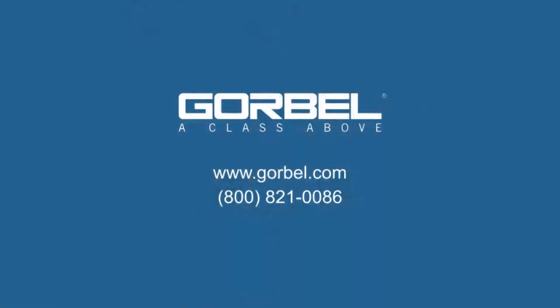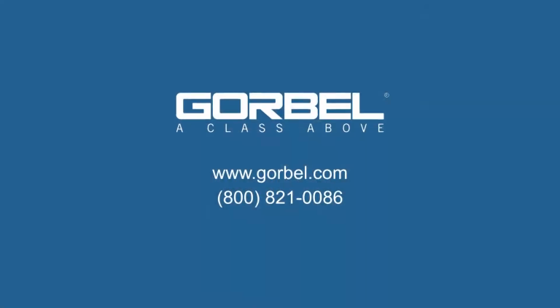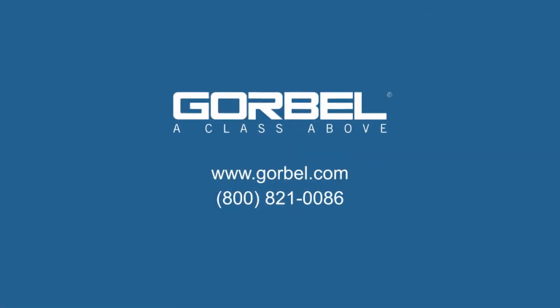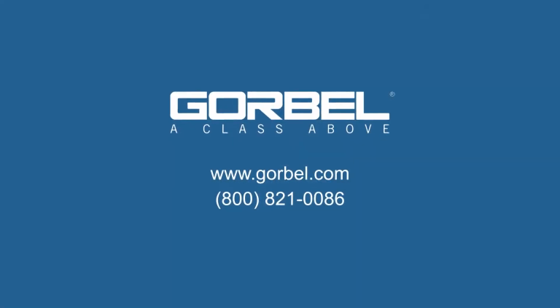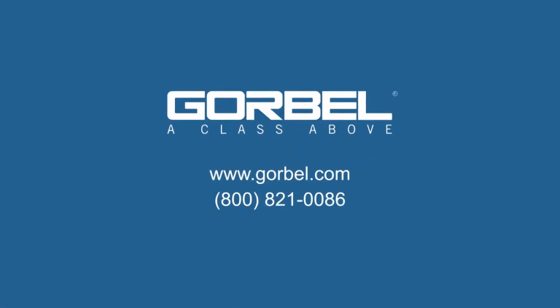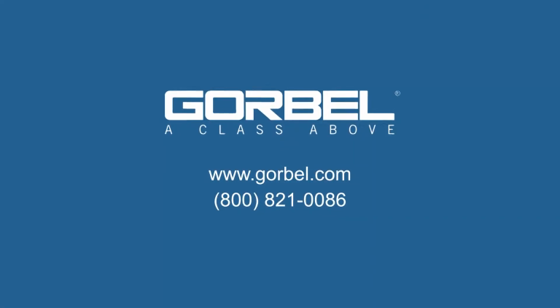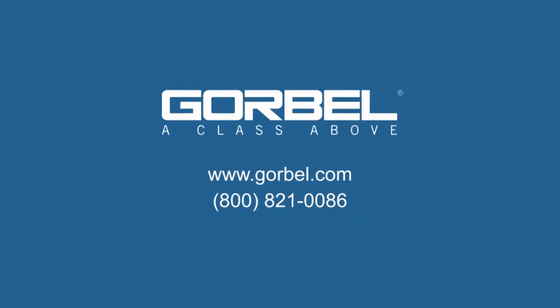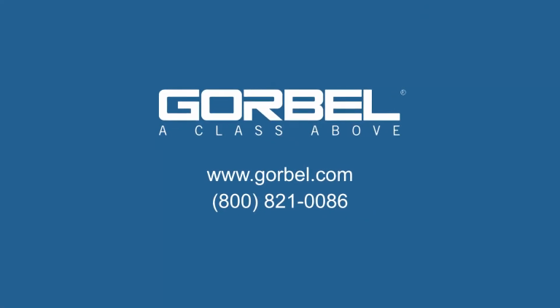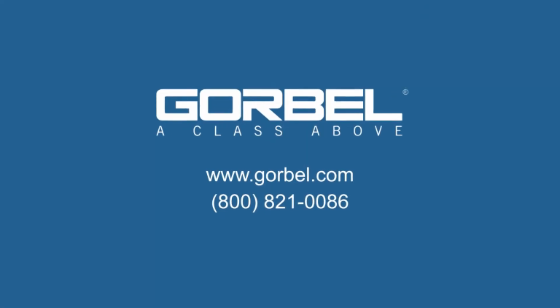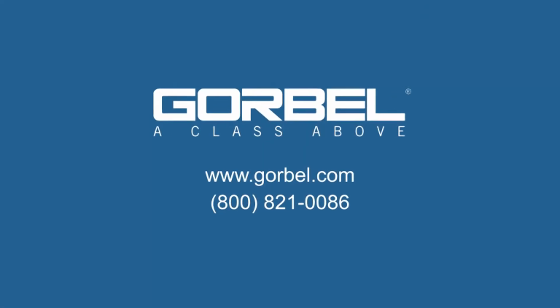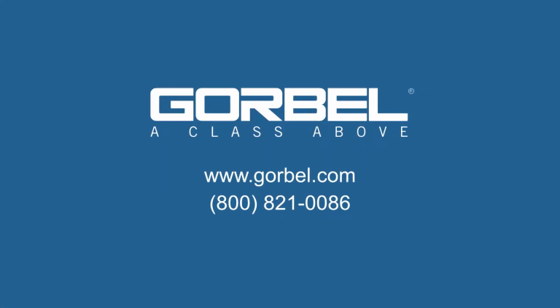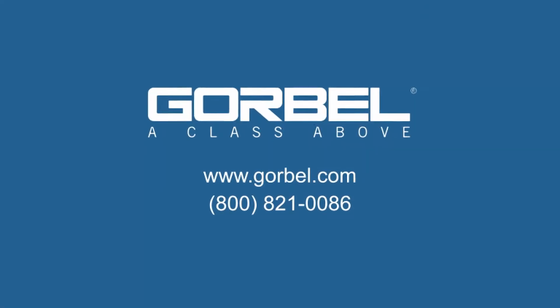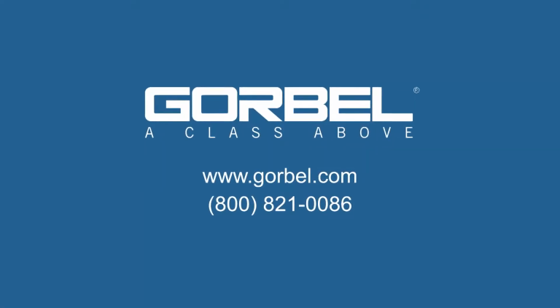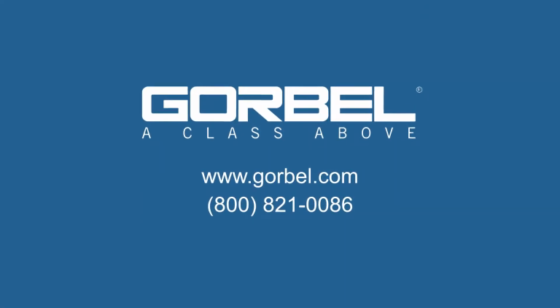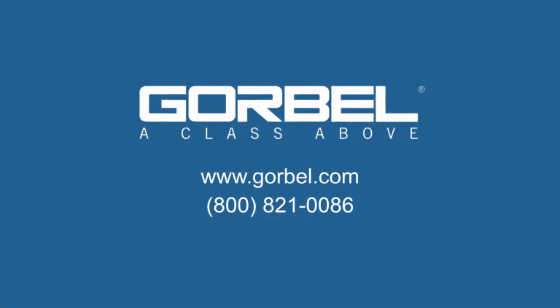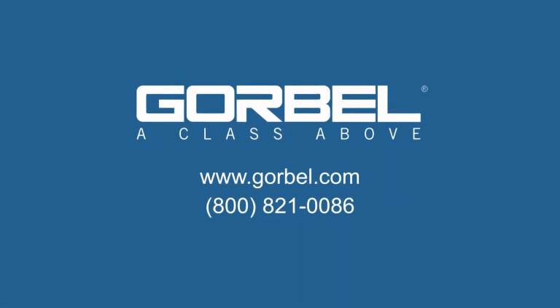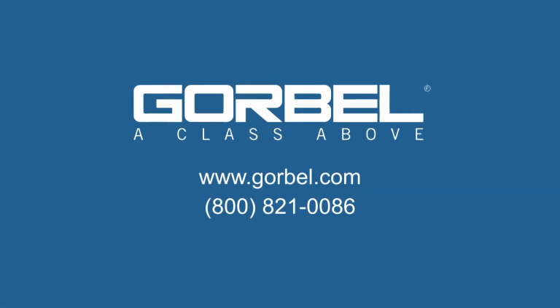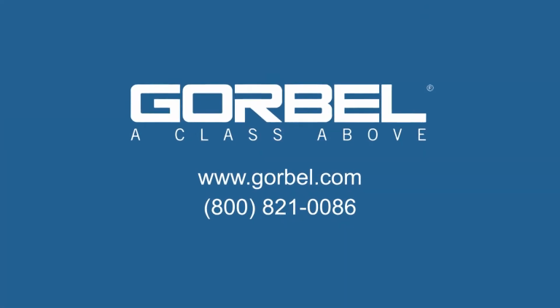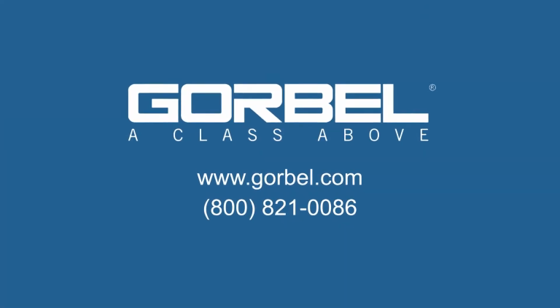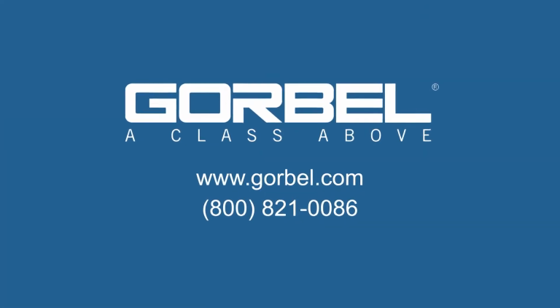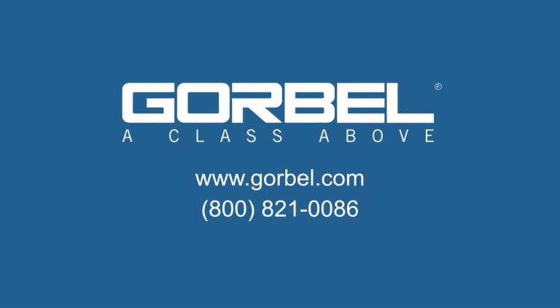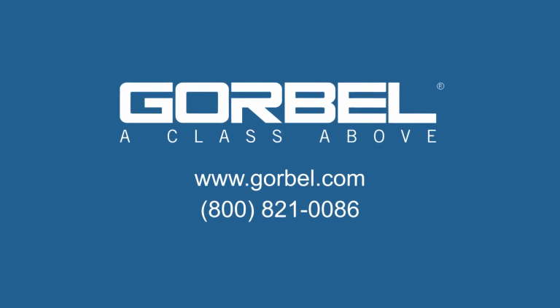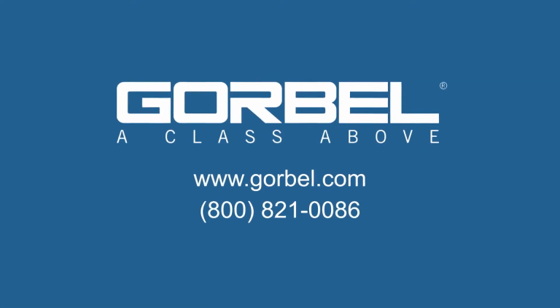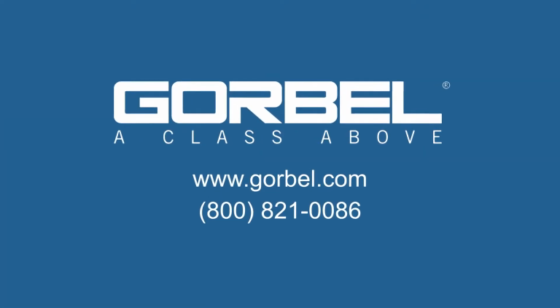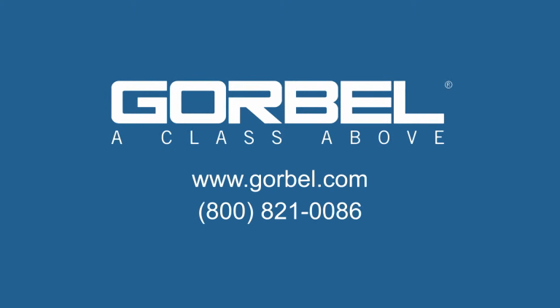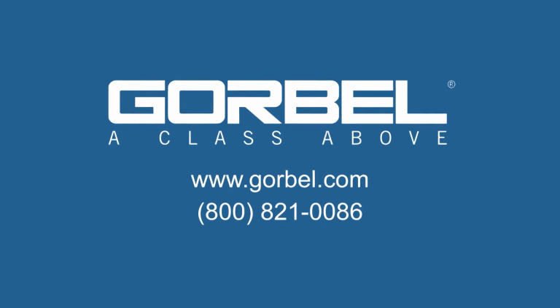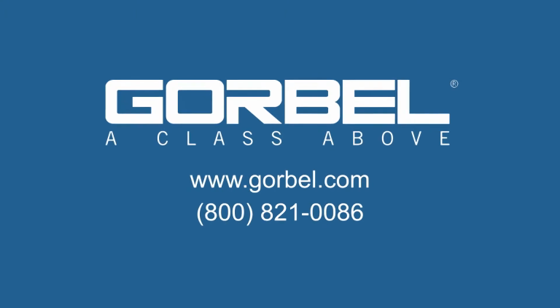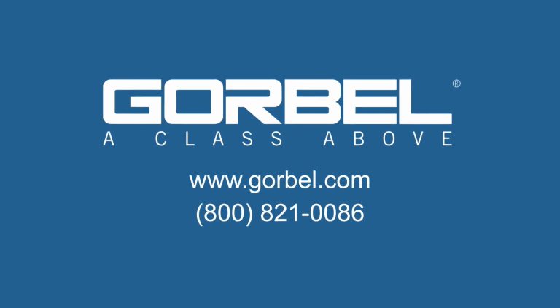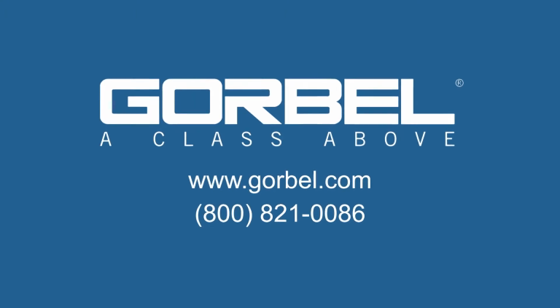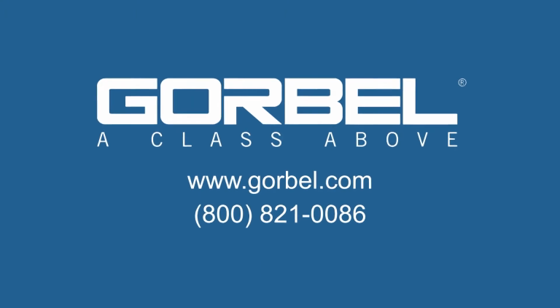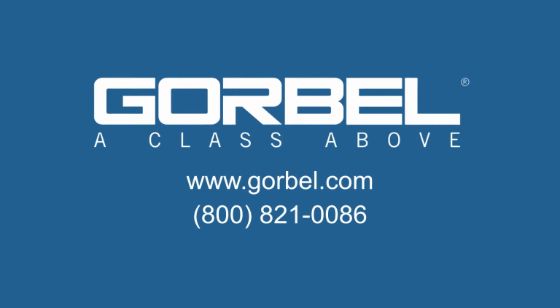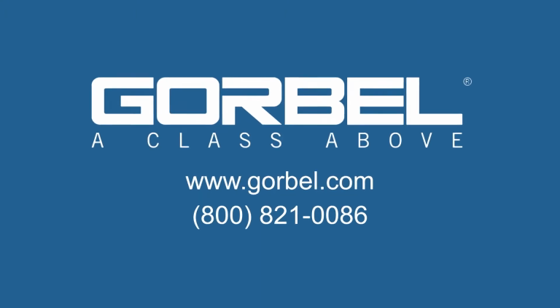For more information or to find a Gorbel dealer in your area, contact Gorbel today.